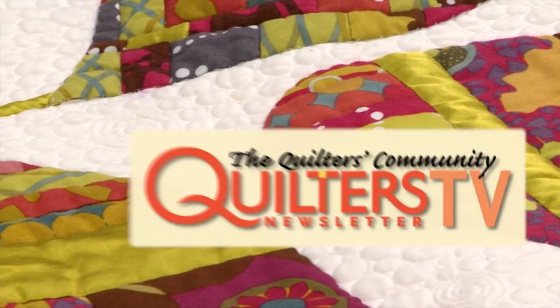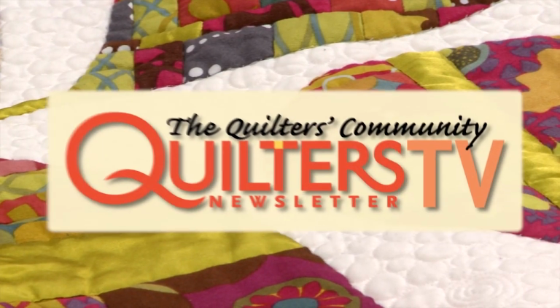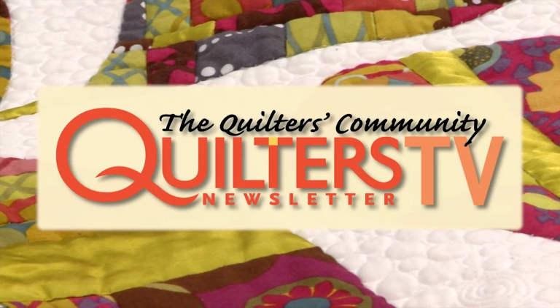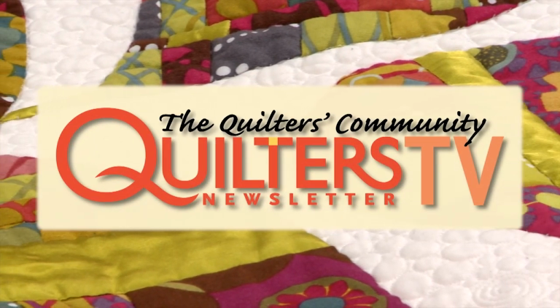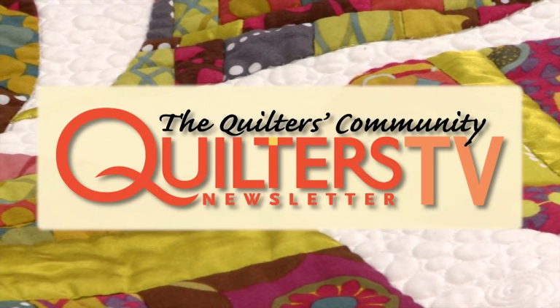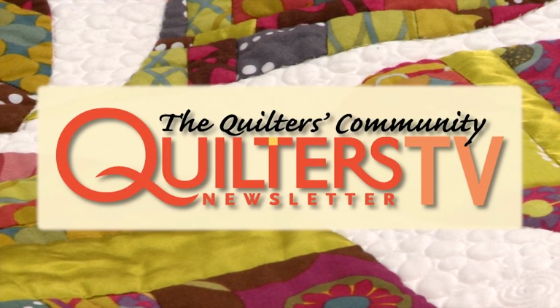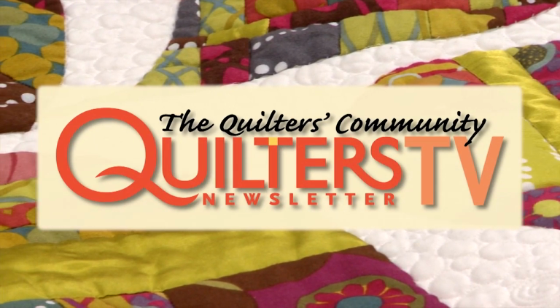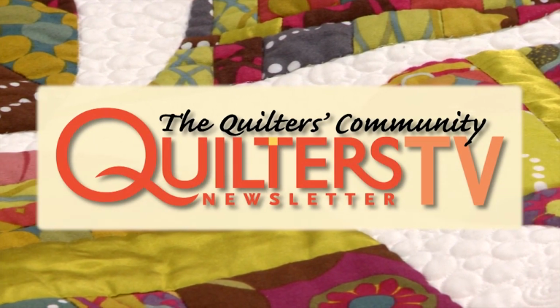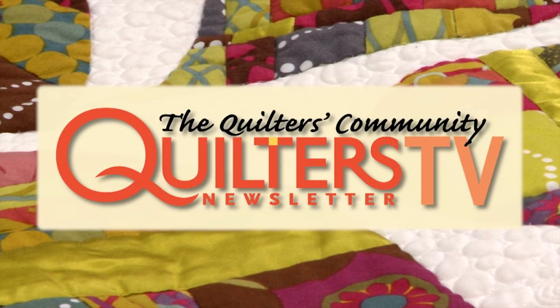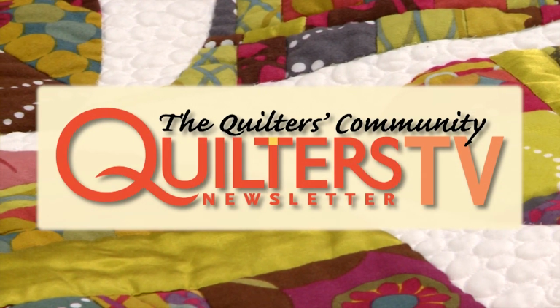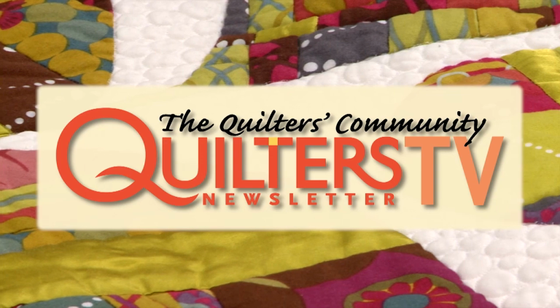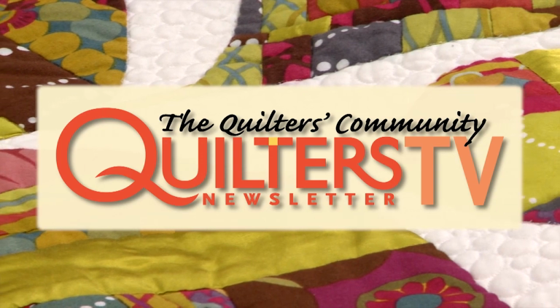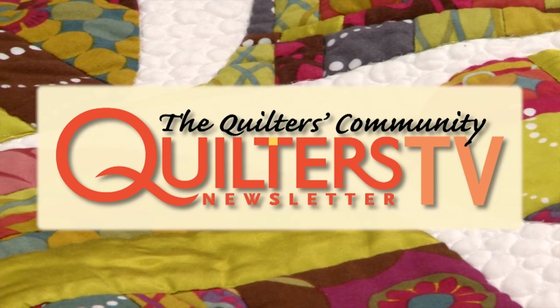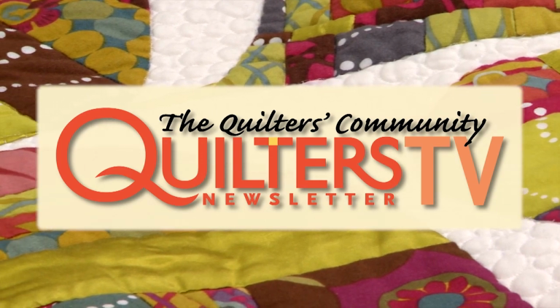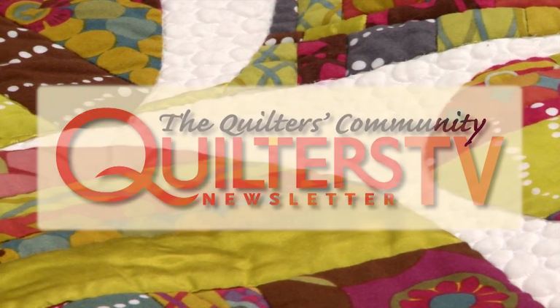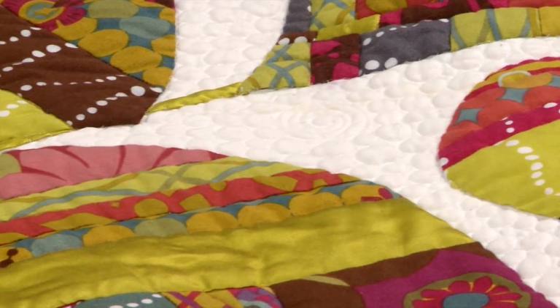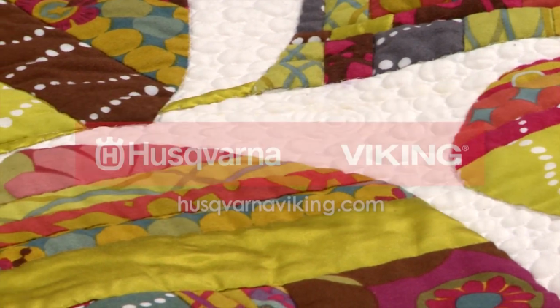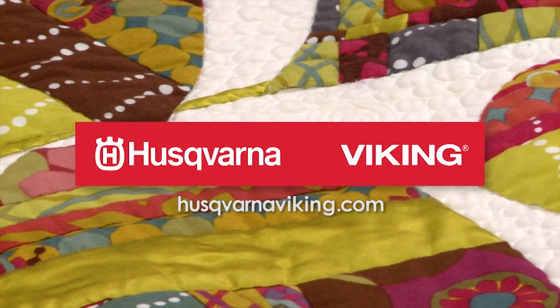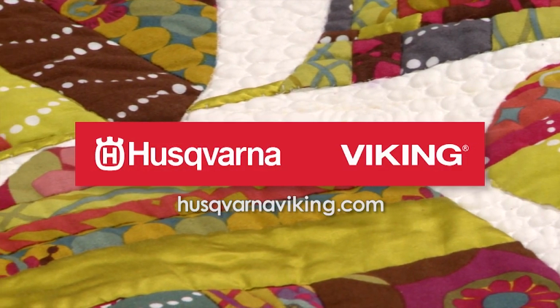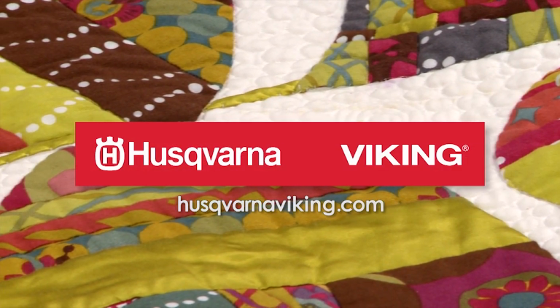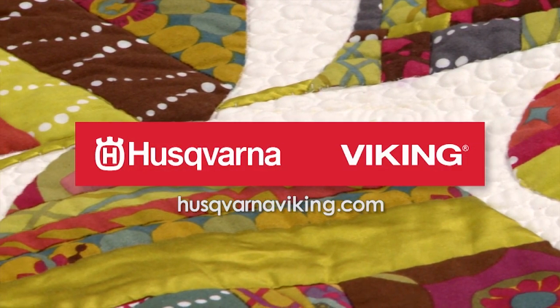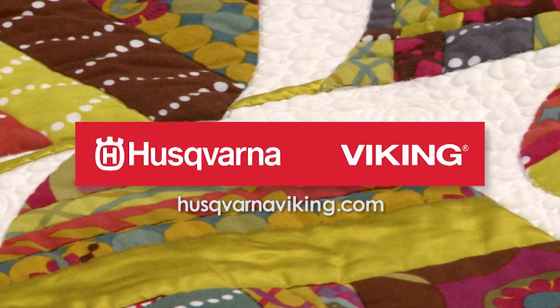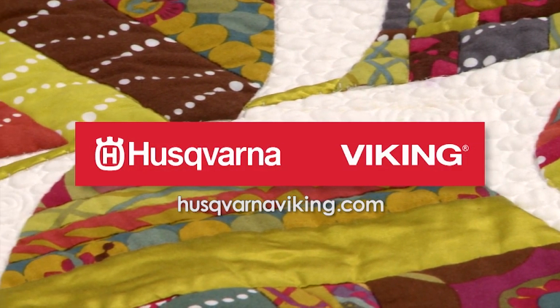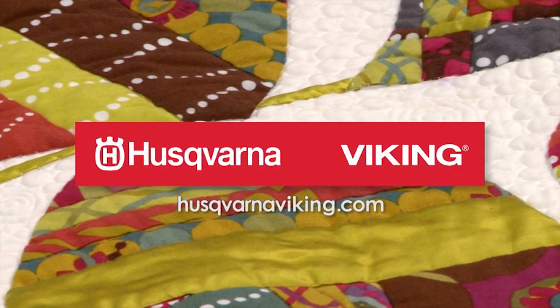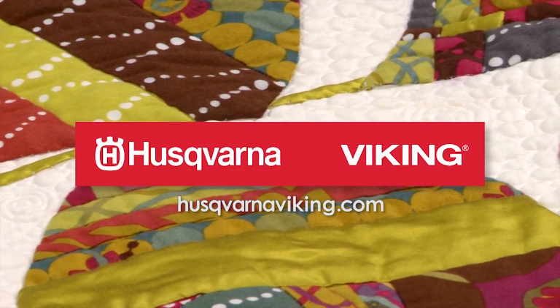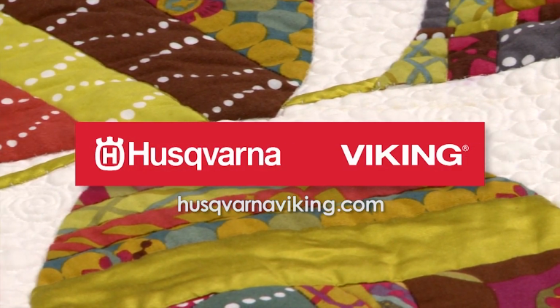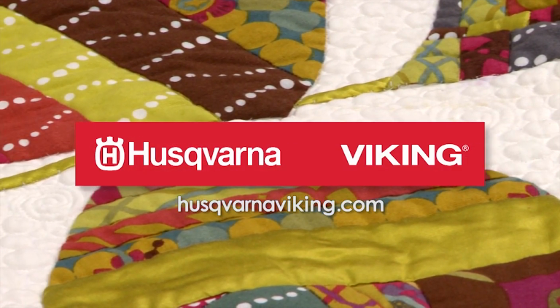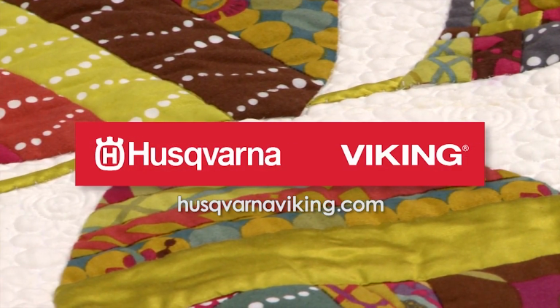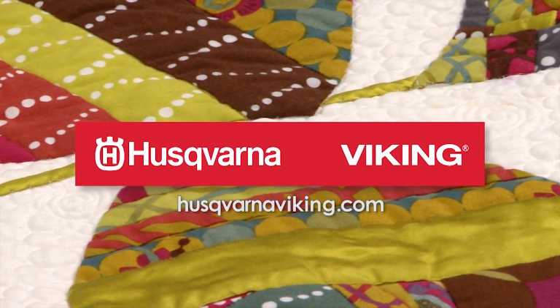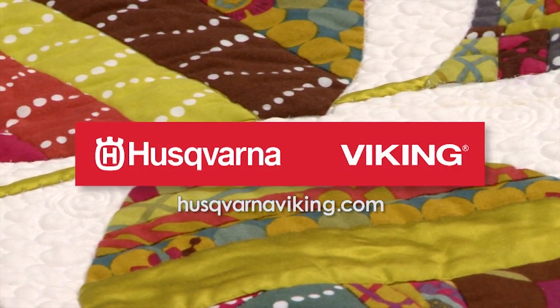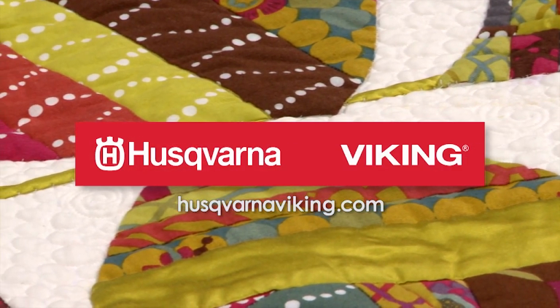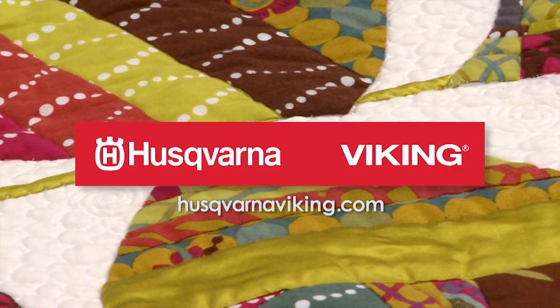Quilters Newsletter TV, The Quilters Community, is brought to you by Husqvarna Viking, keeping the world sewing for over 140 years.